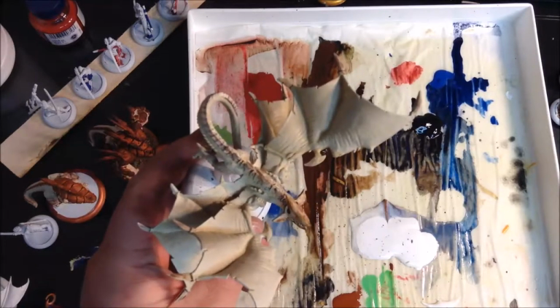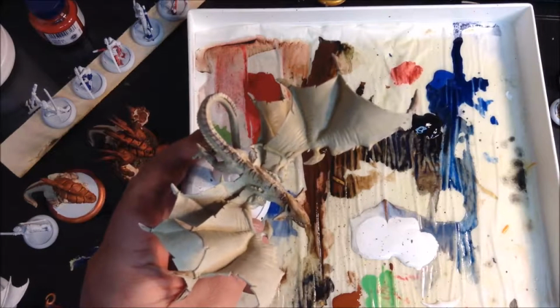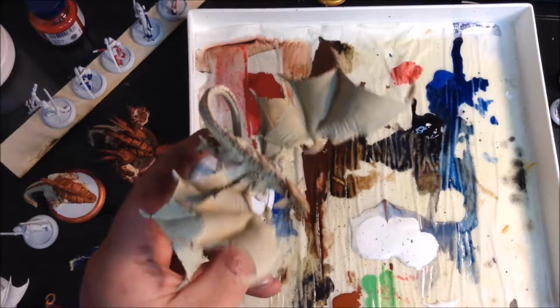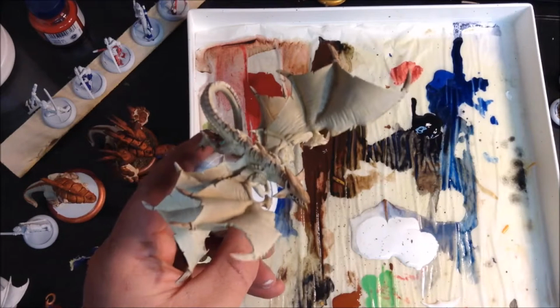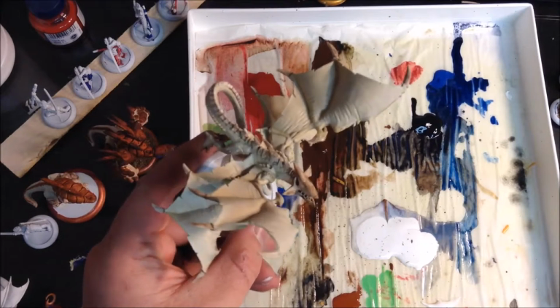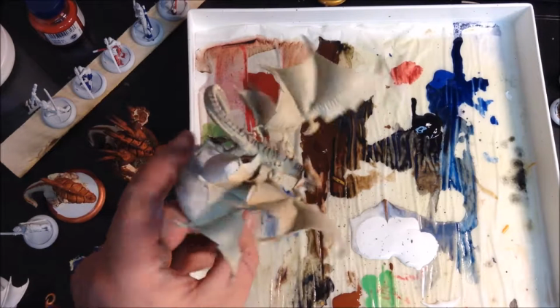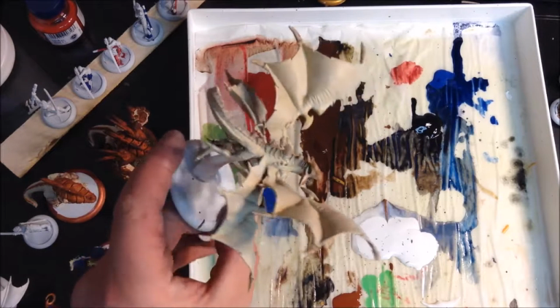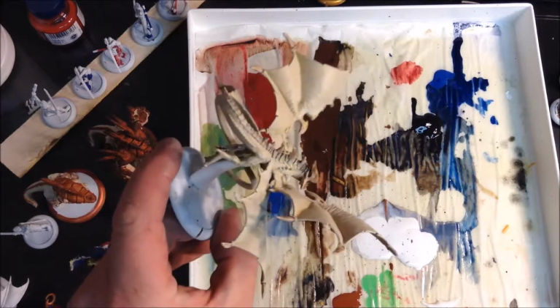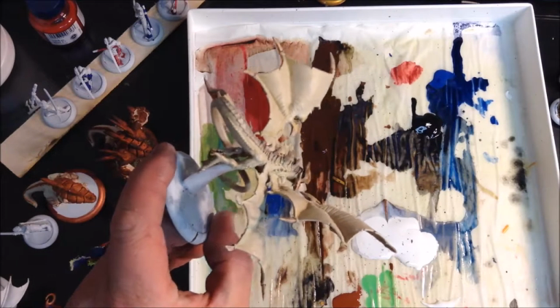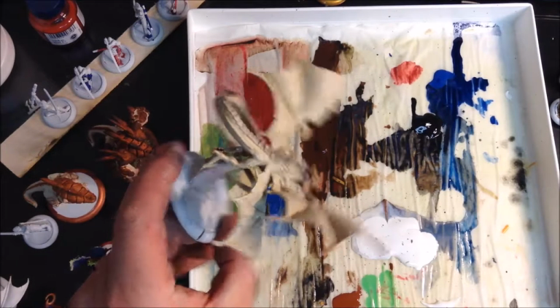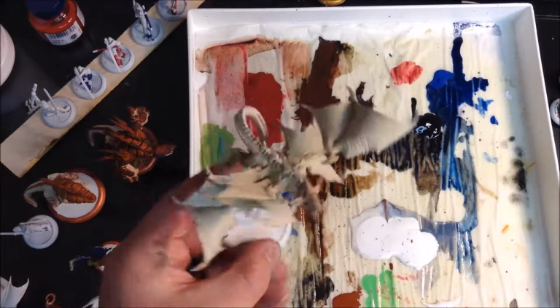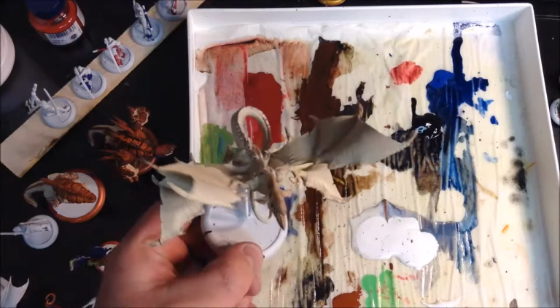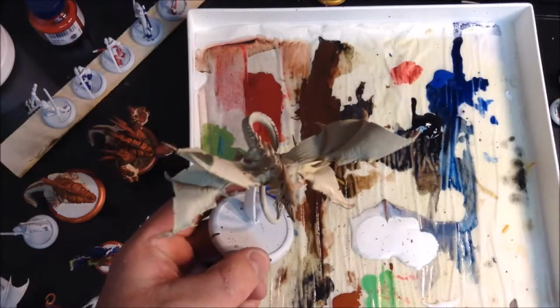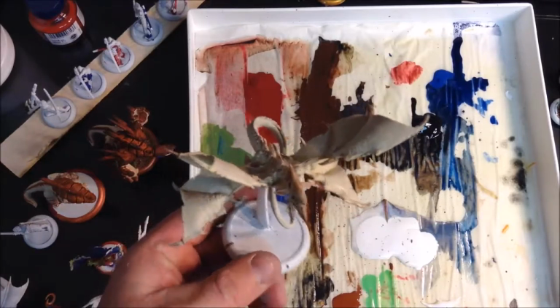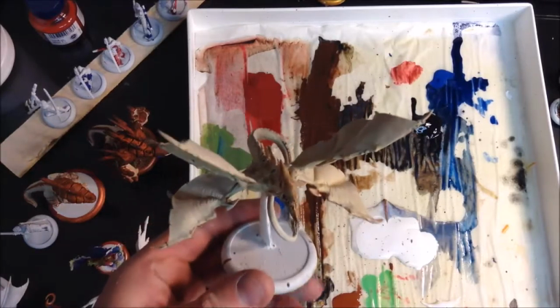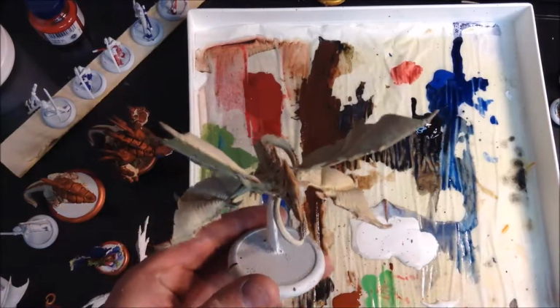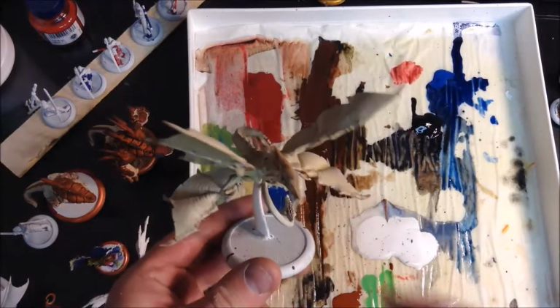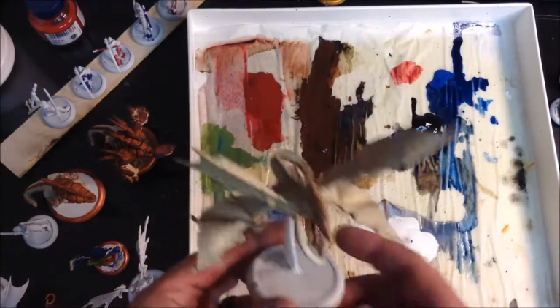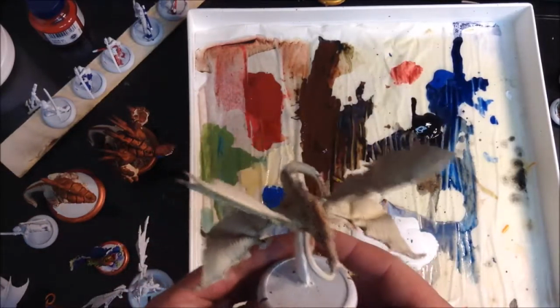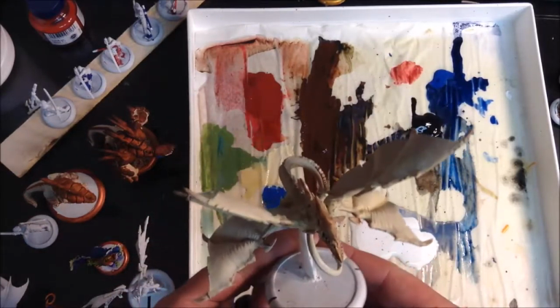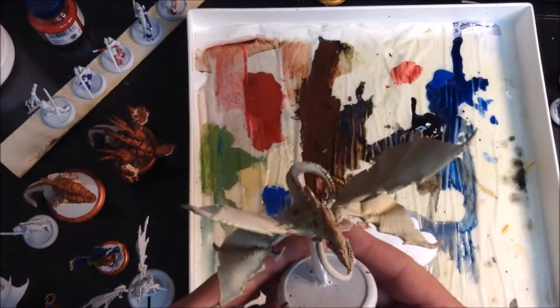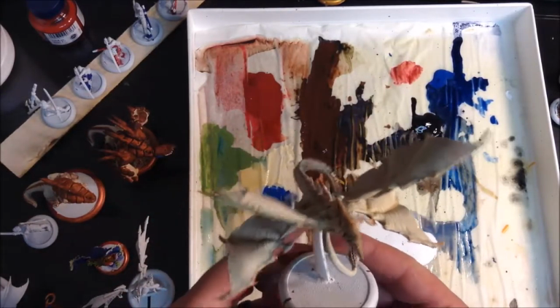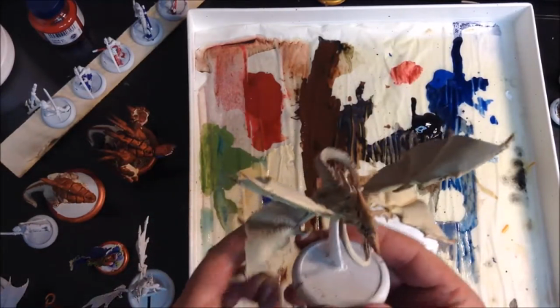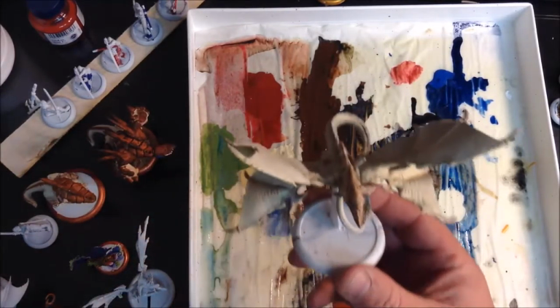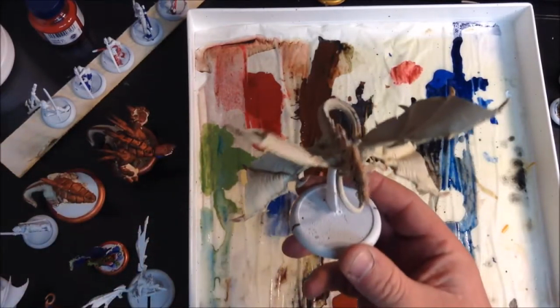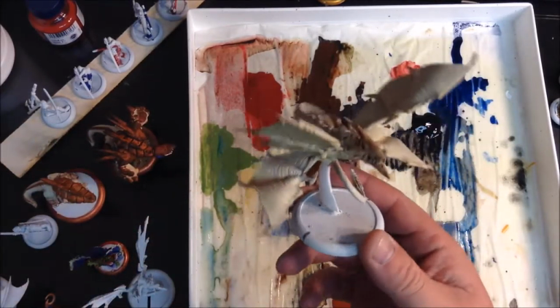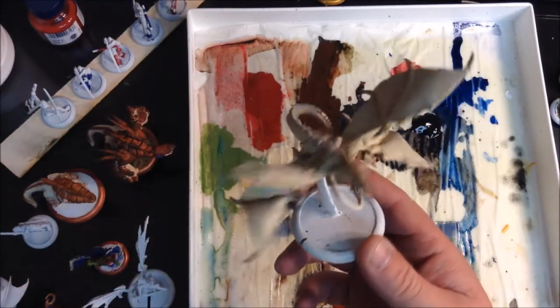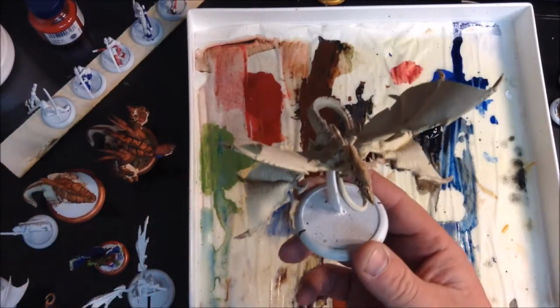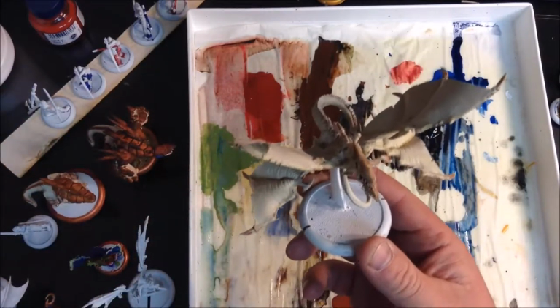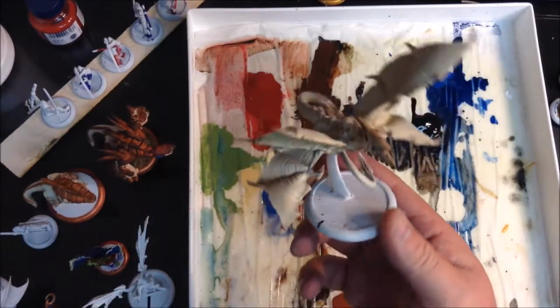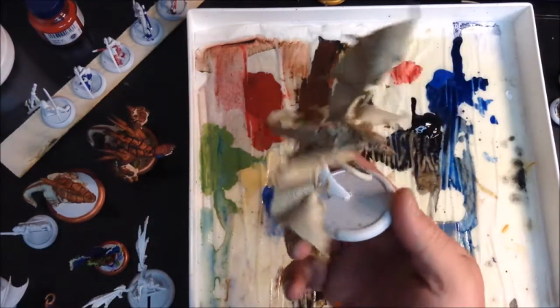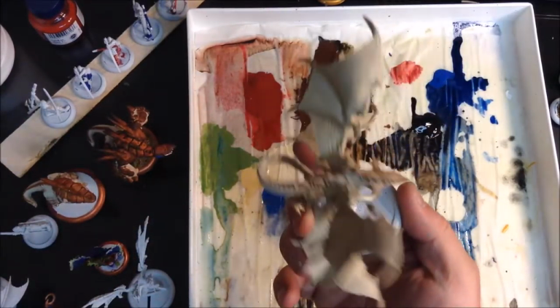Hello, and welcome to another LTP, Learn to Paint with Mike. That is to say, I am Mike, and I am learning to paint, and you're welcome to join me.